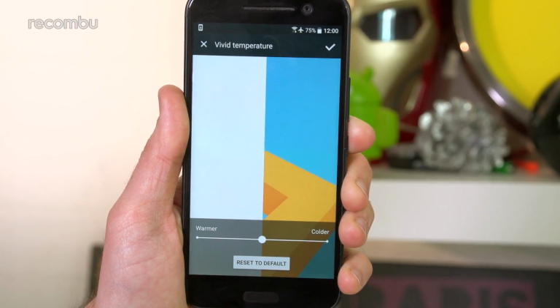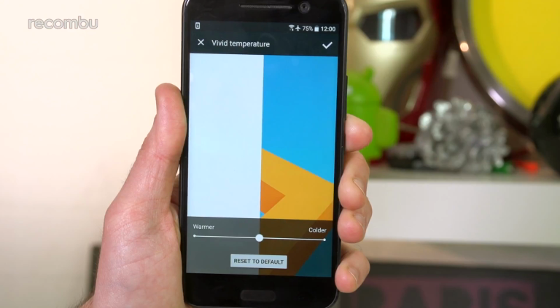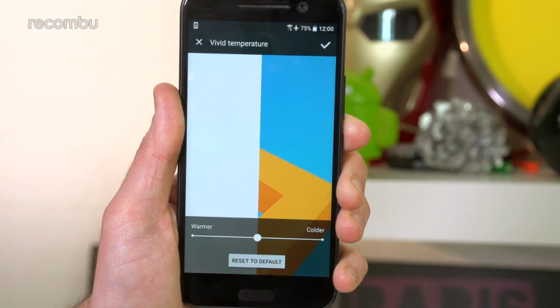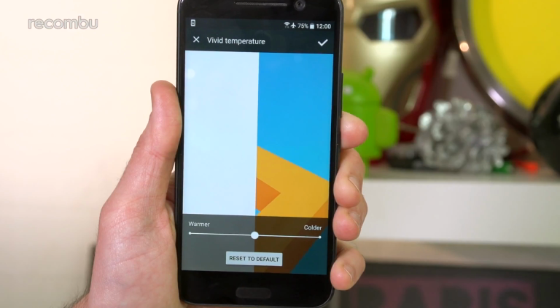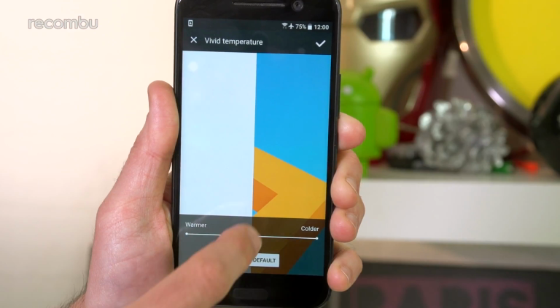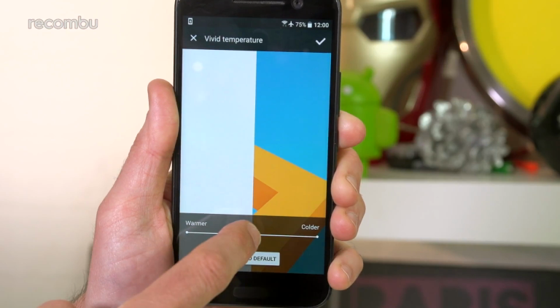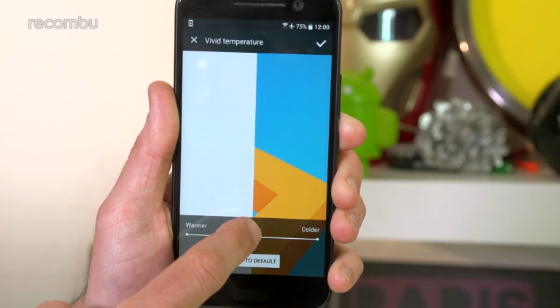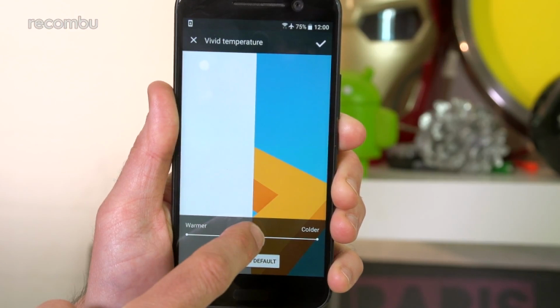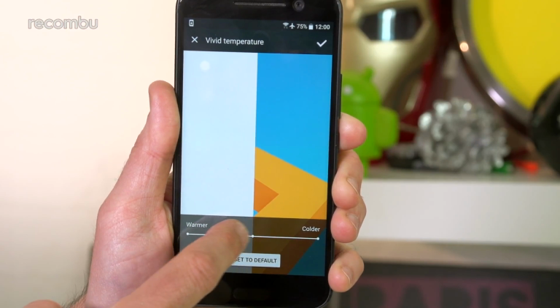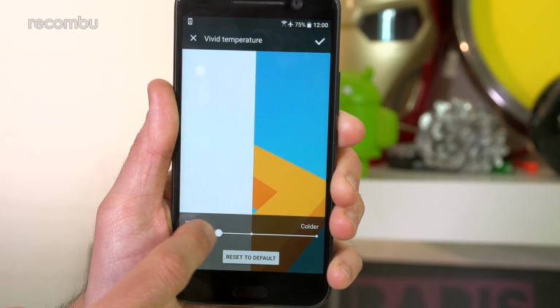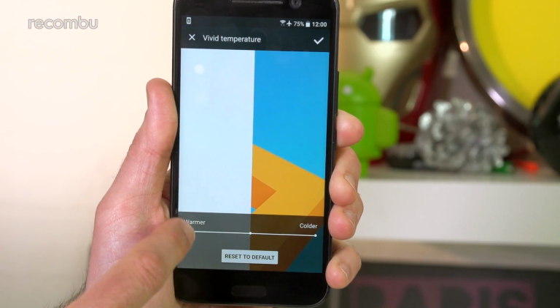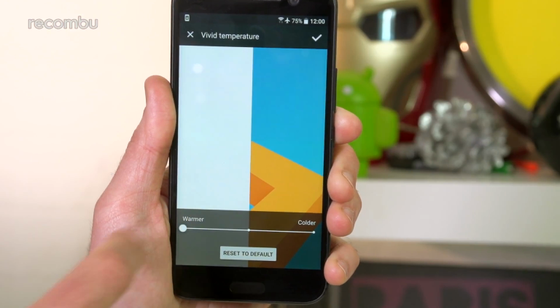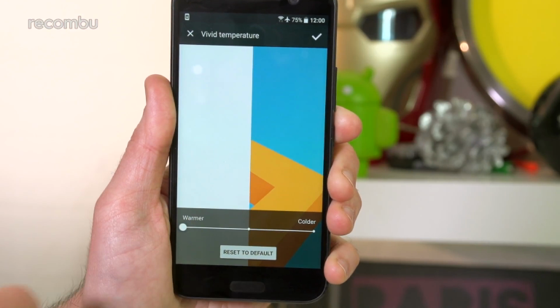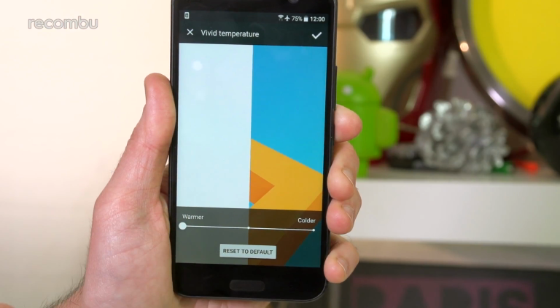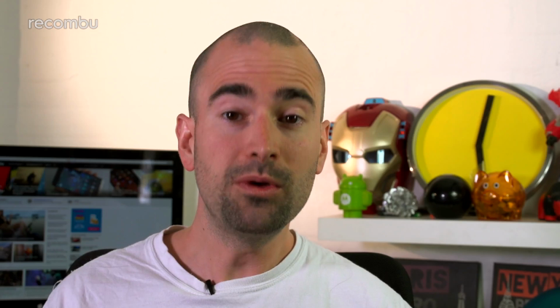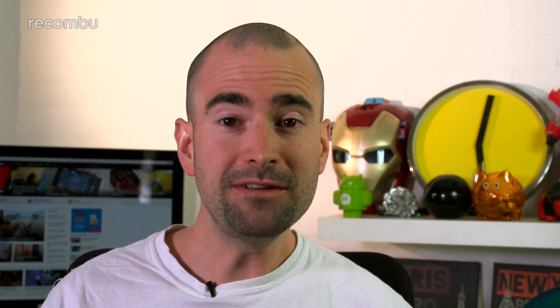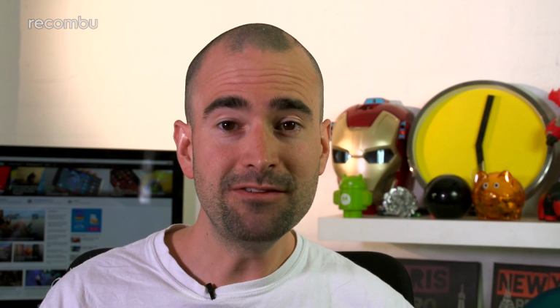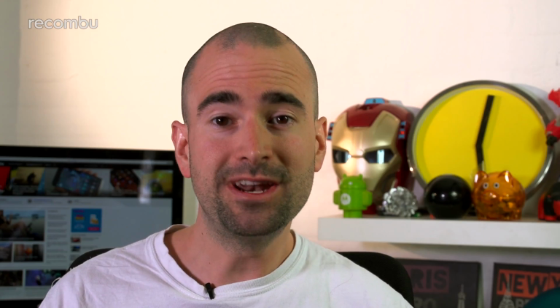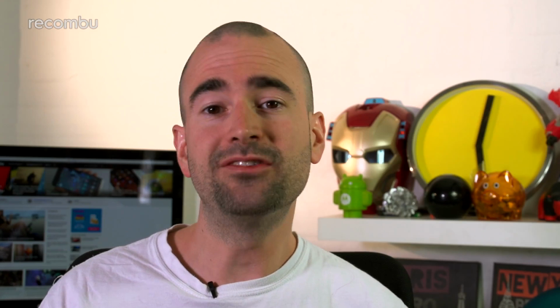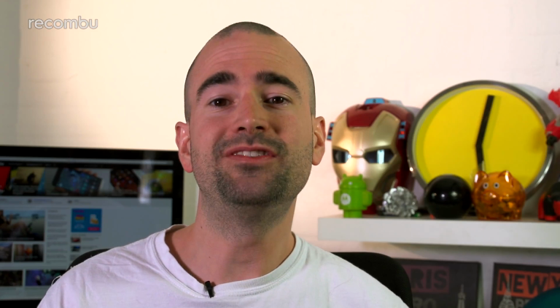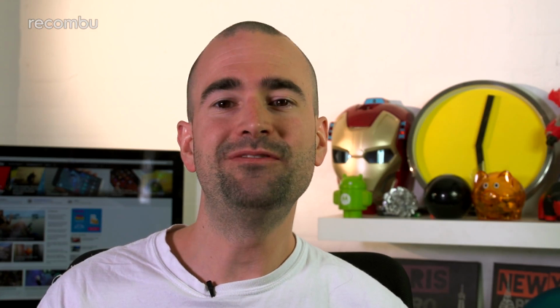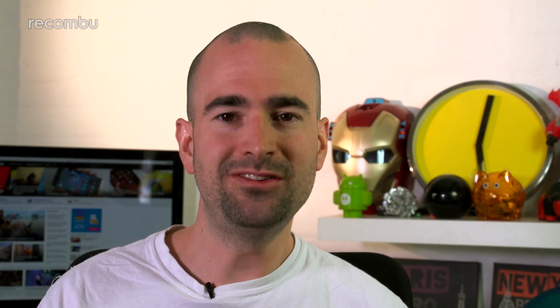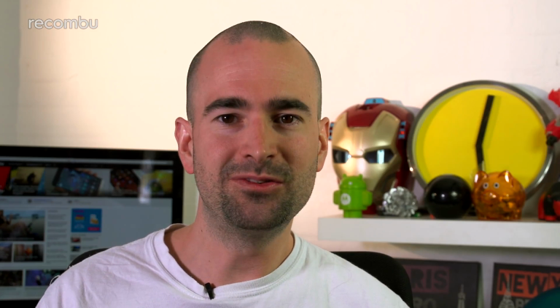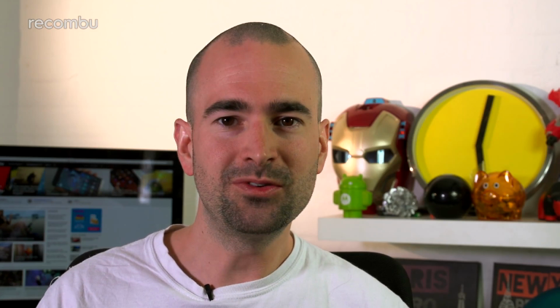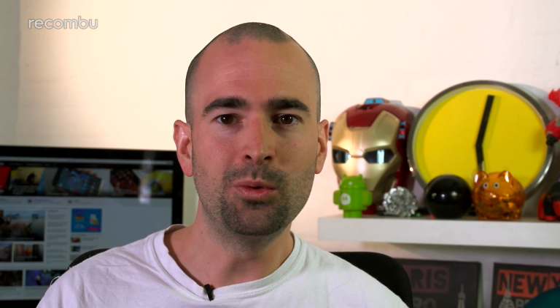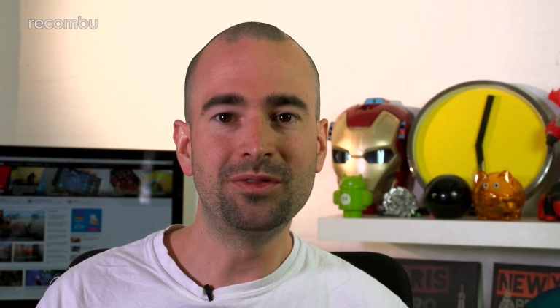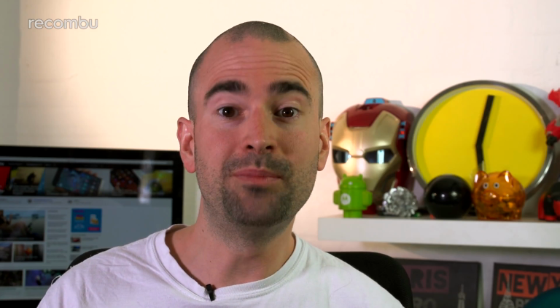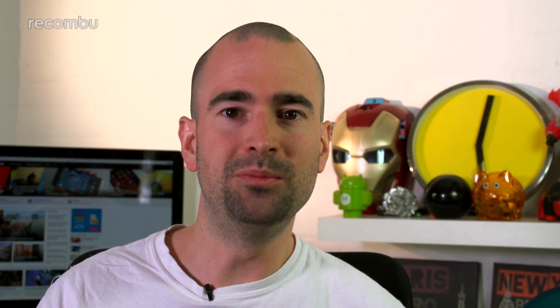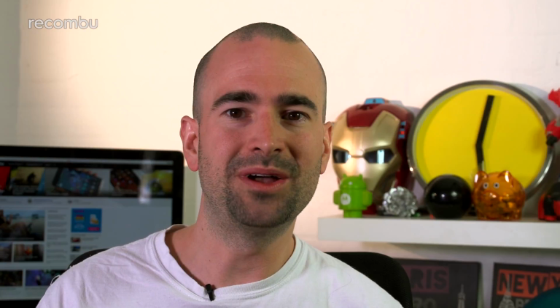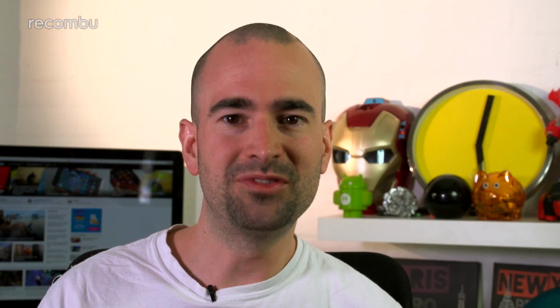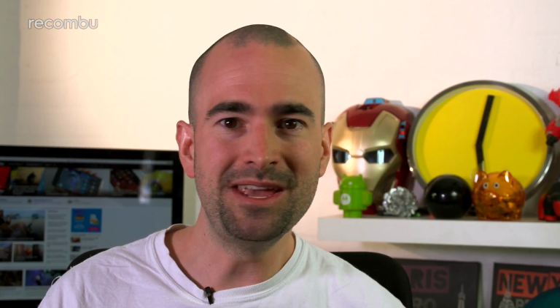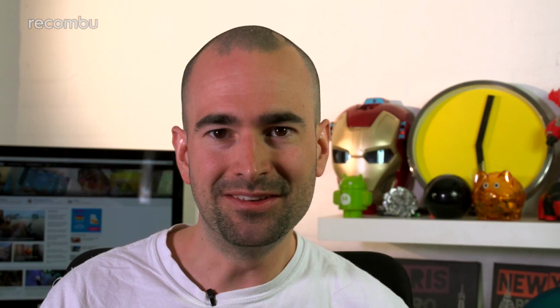One of my favourite HTC features was always the BoomSound speakers.